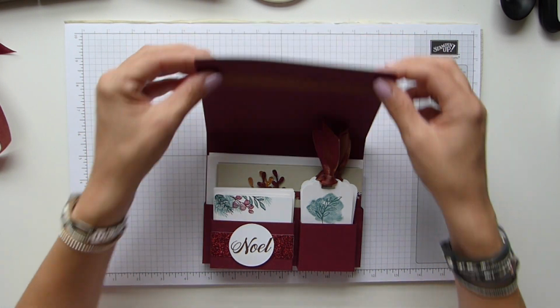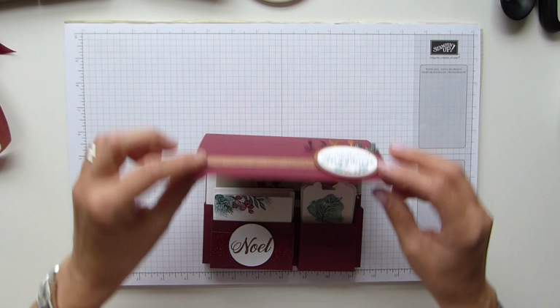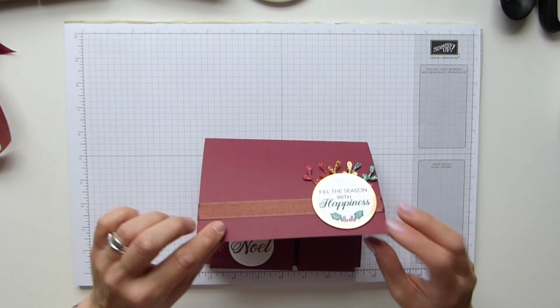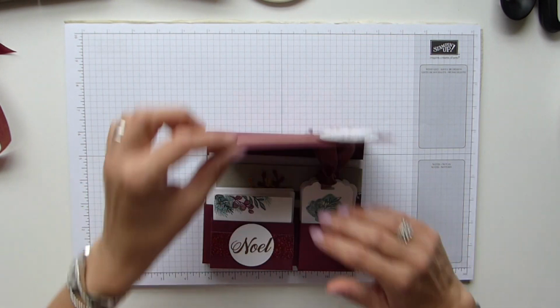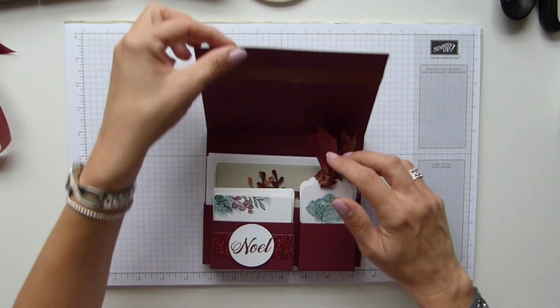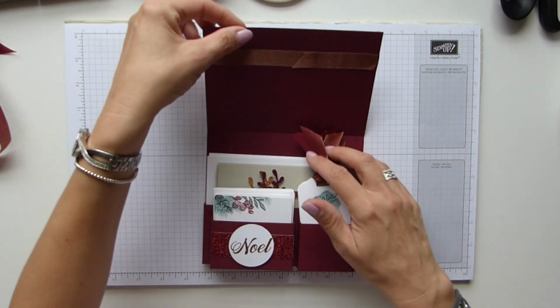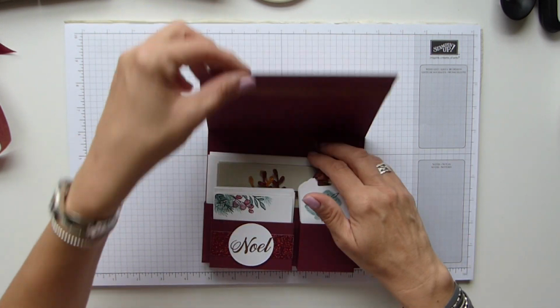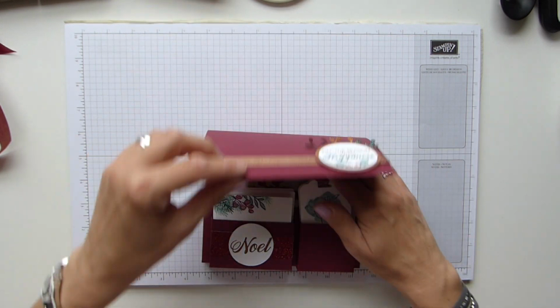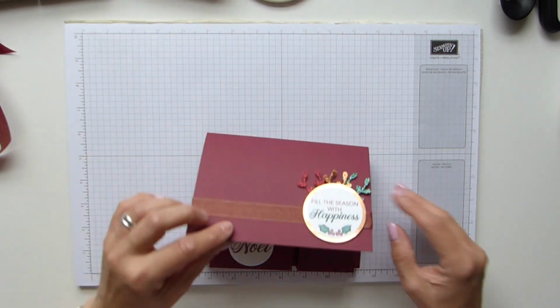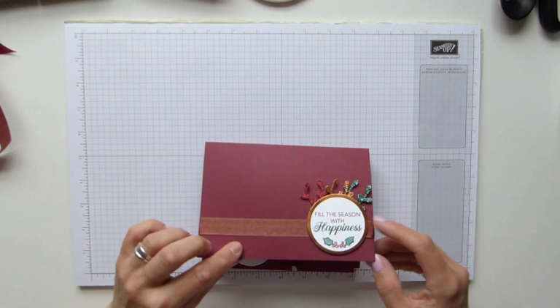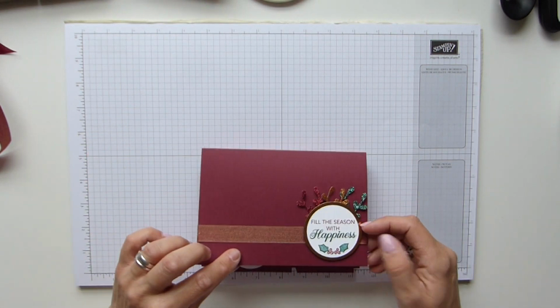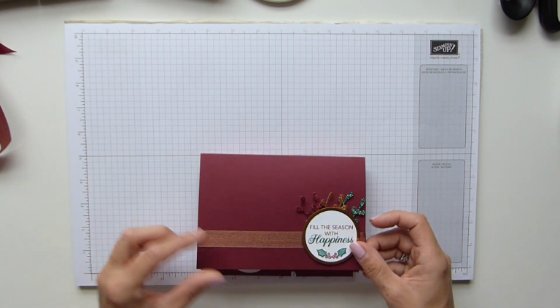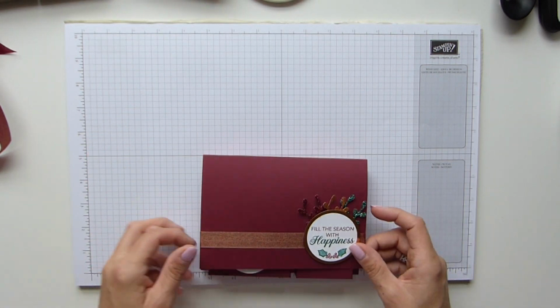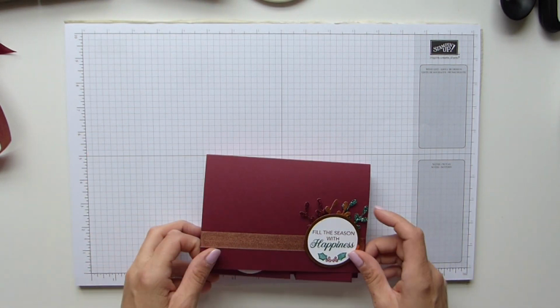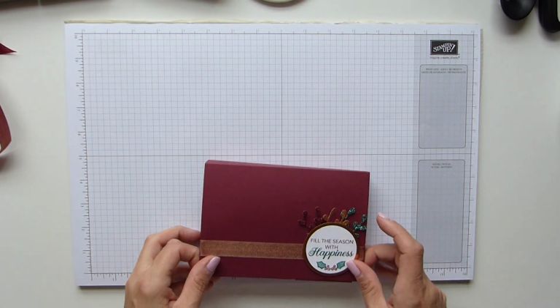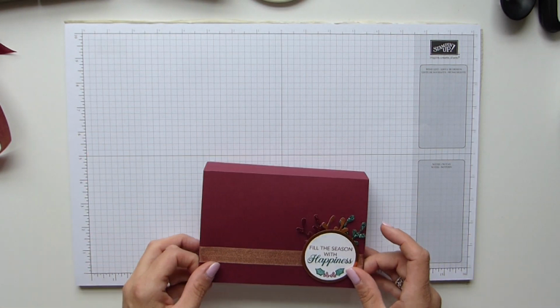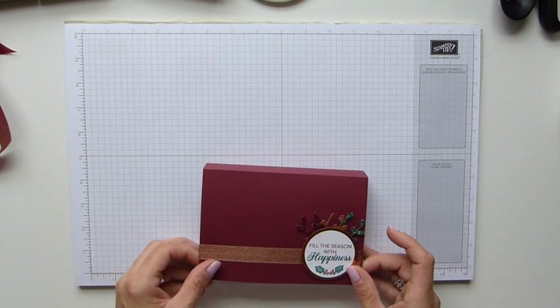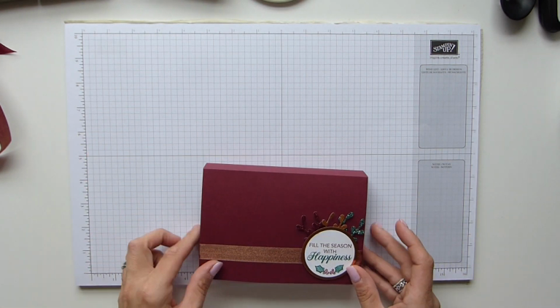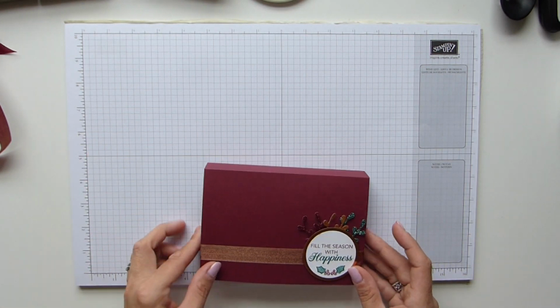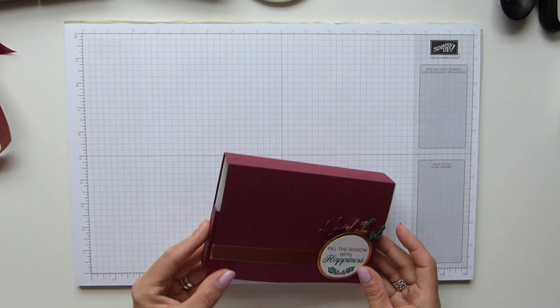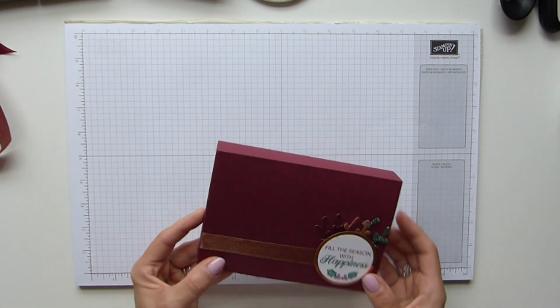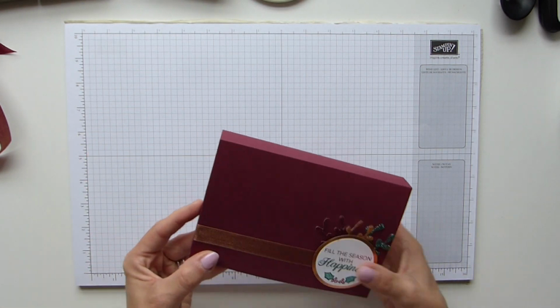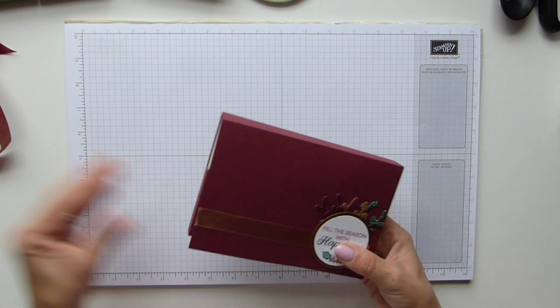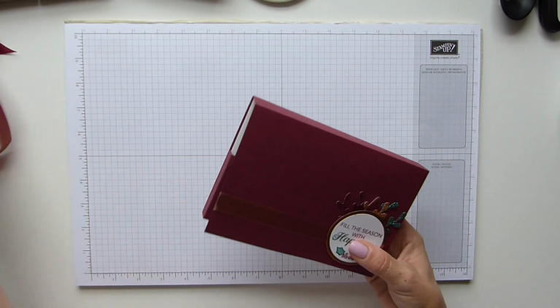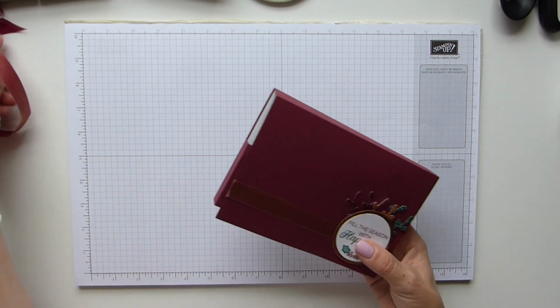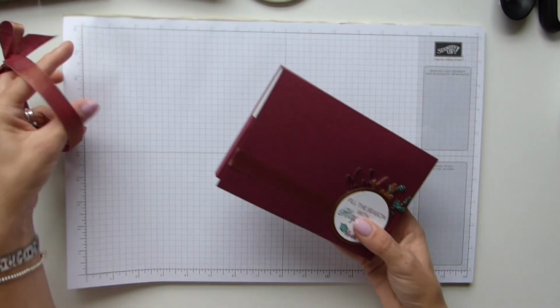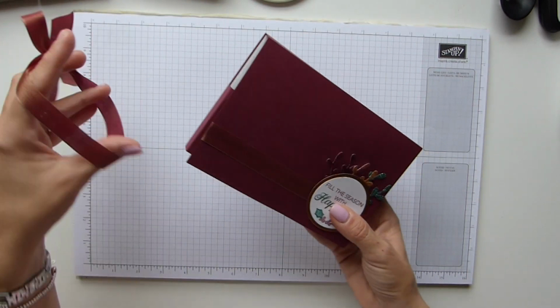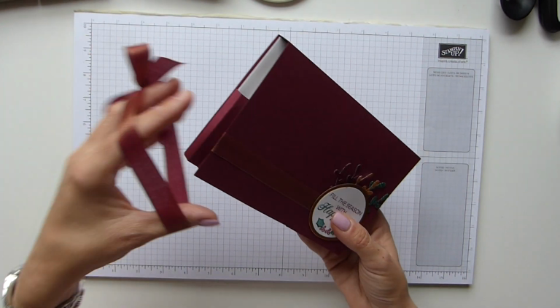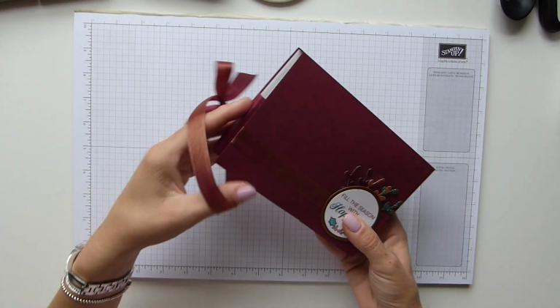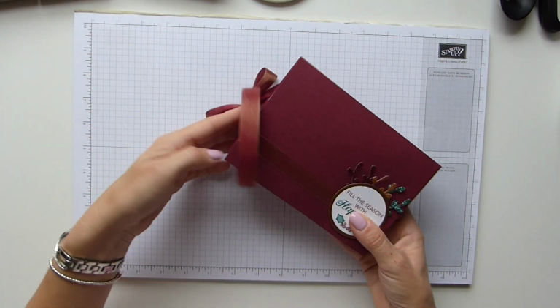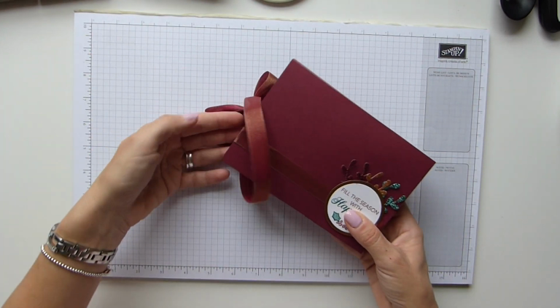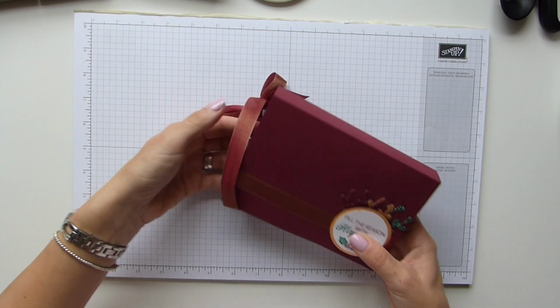I'm going to show you how to make this super cute little case today — and it's really easy.